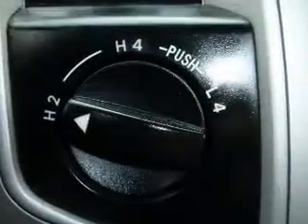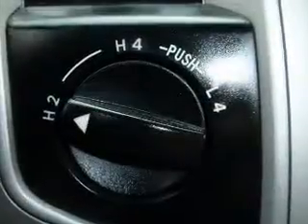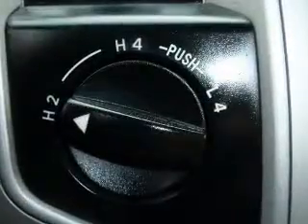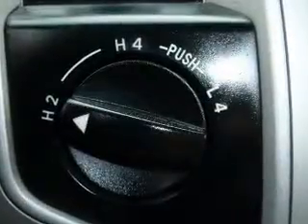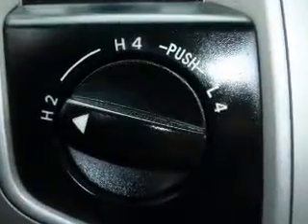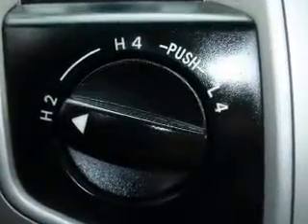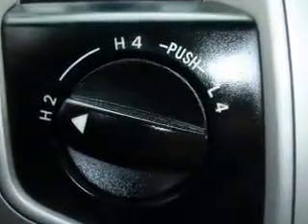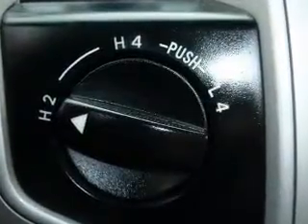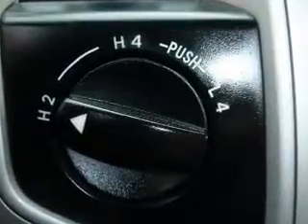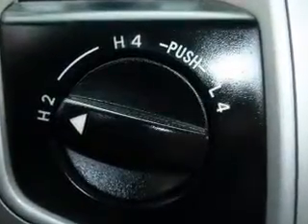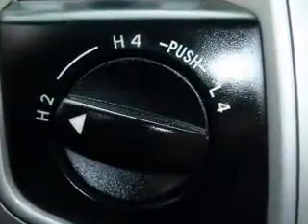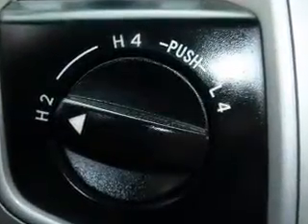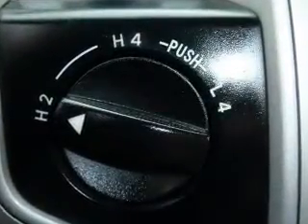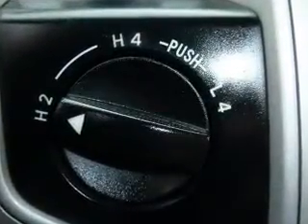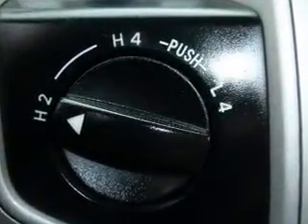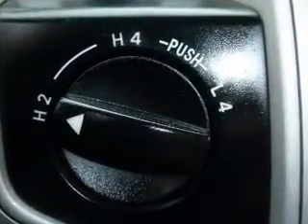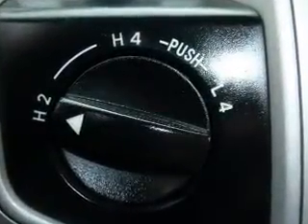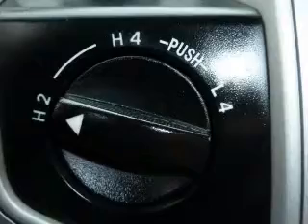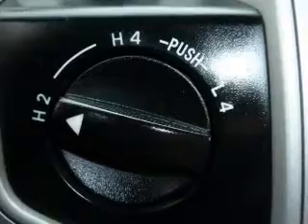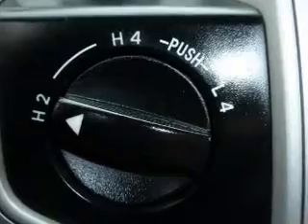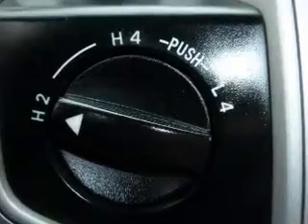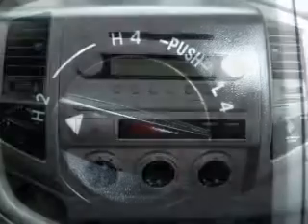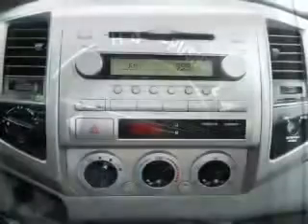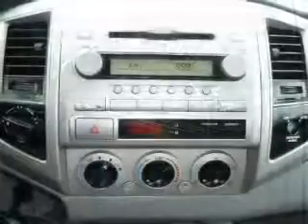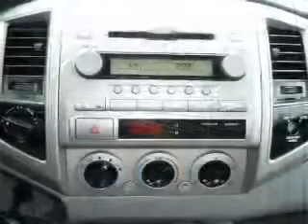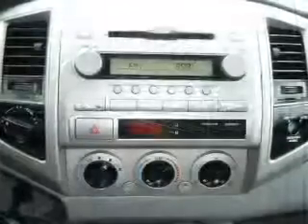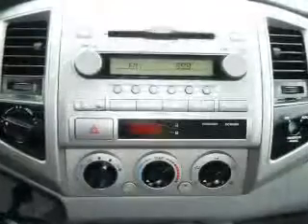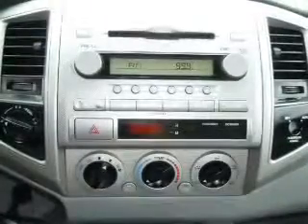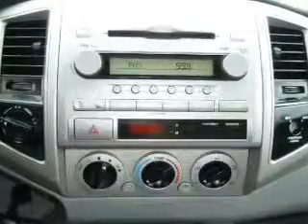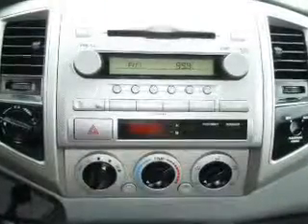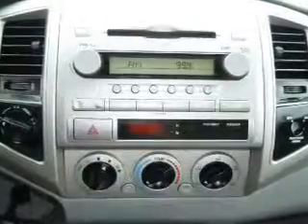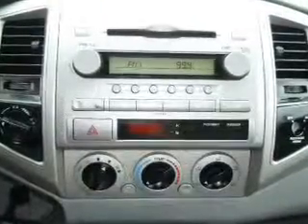Cruise control, an AM-FM stereo with a CD player, power steering, air conditioning.